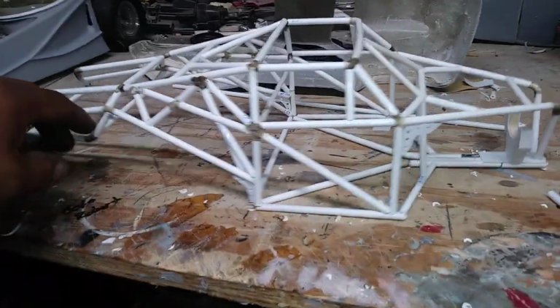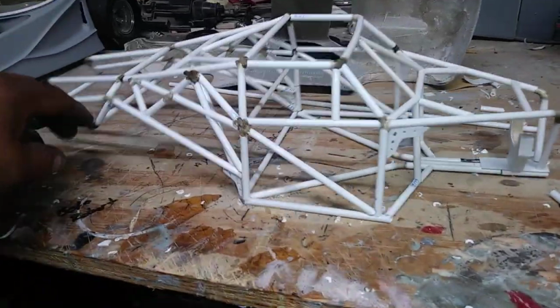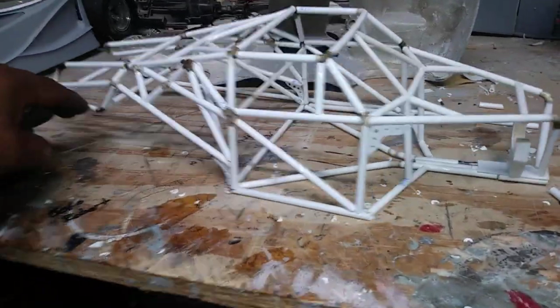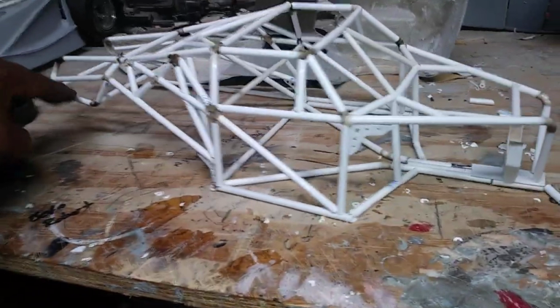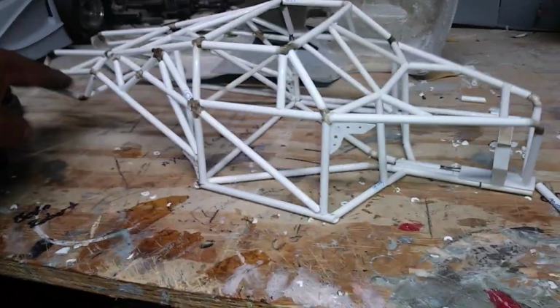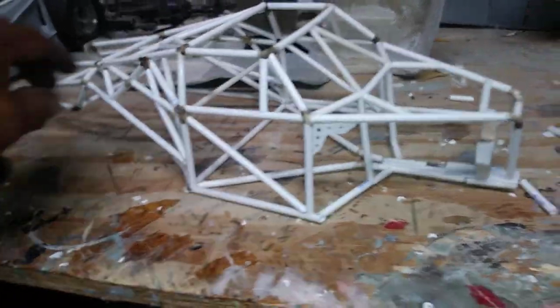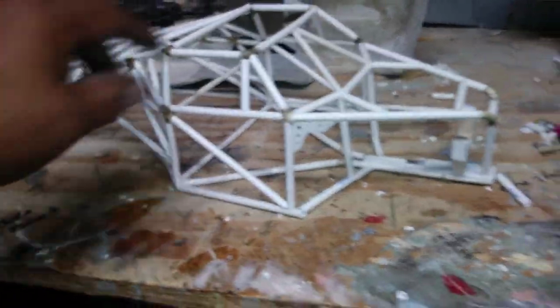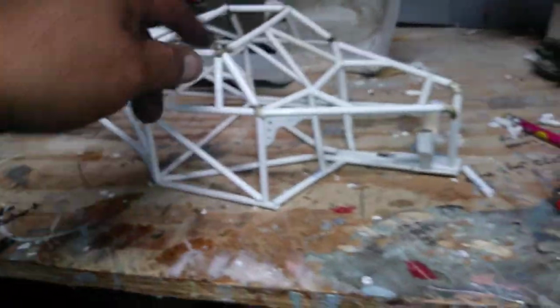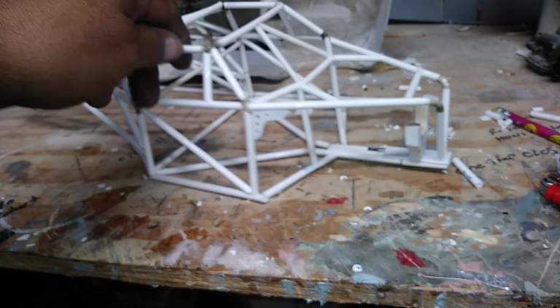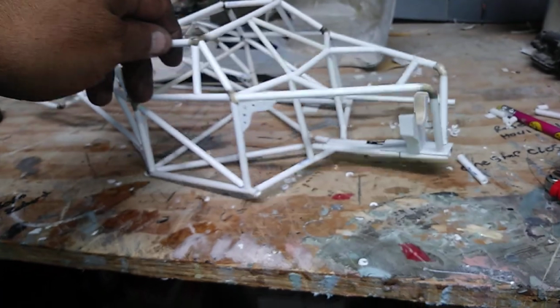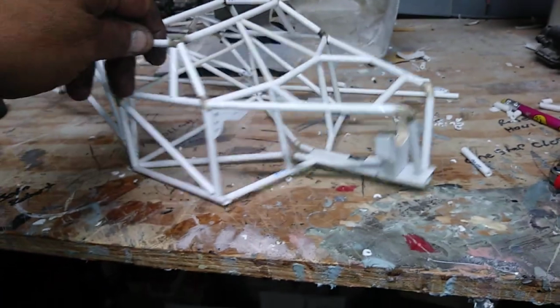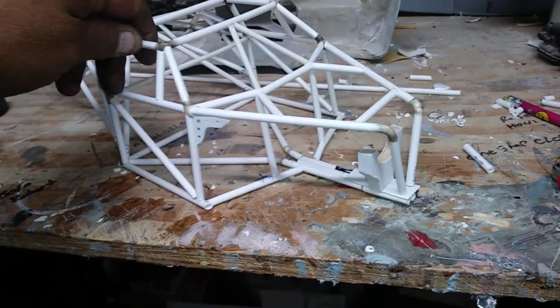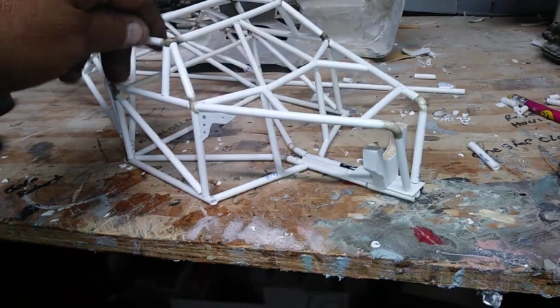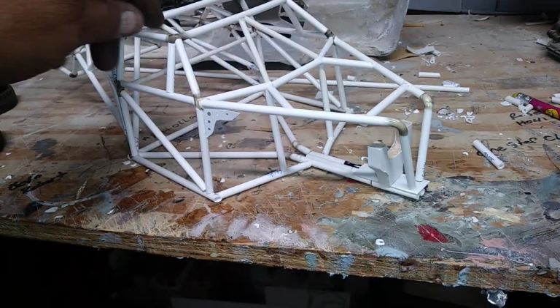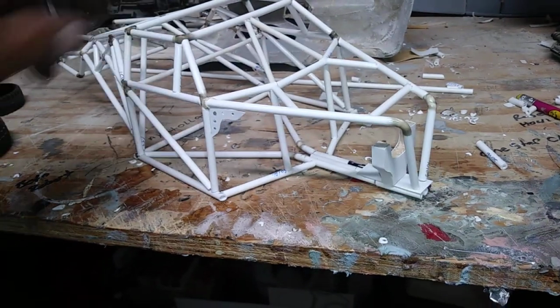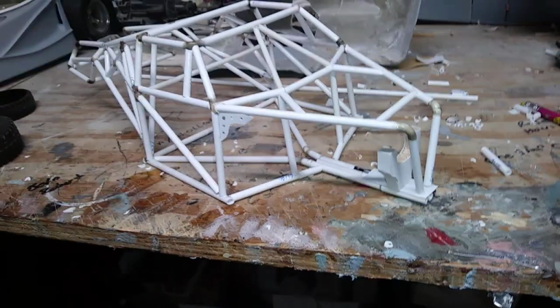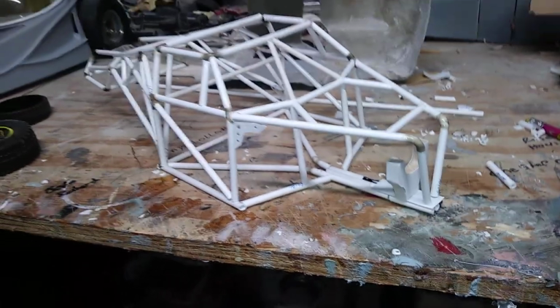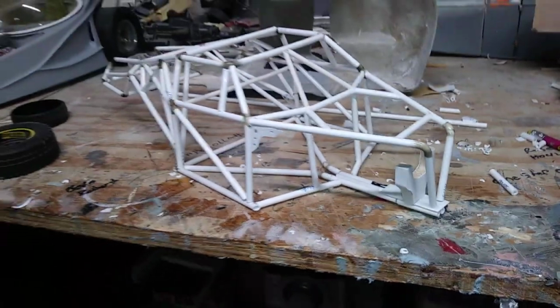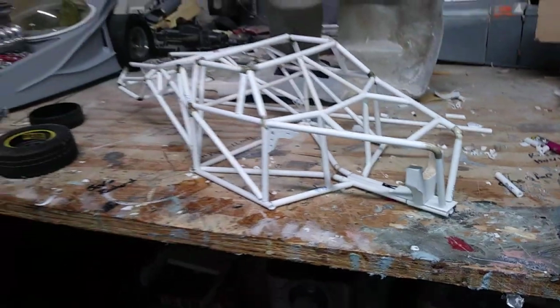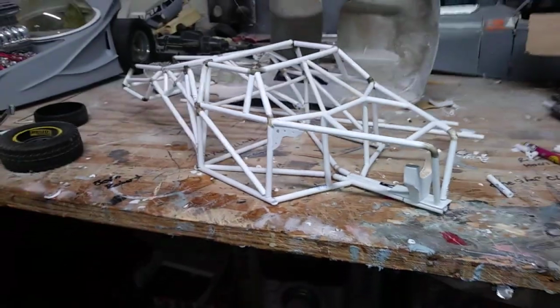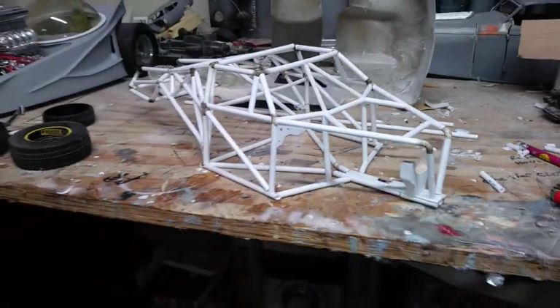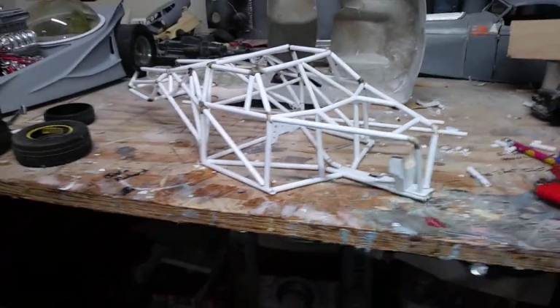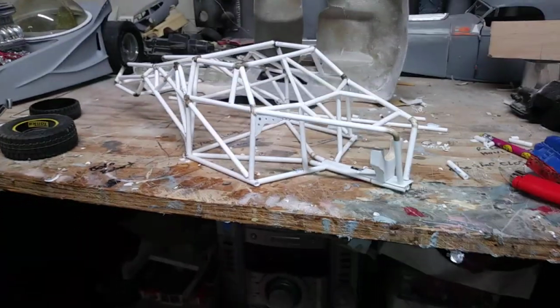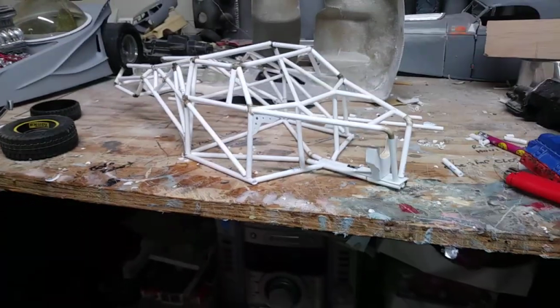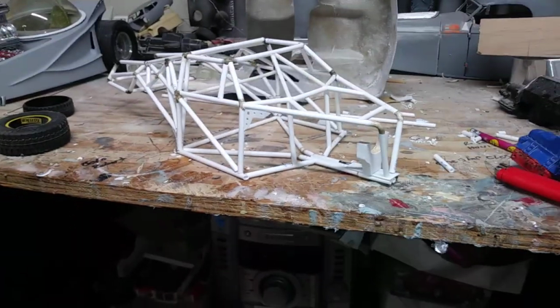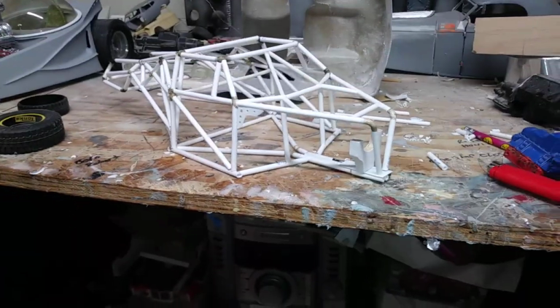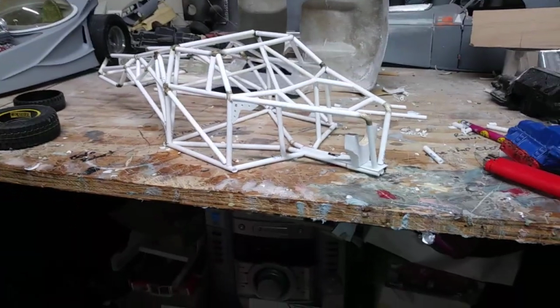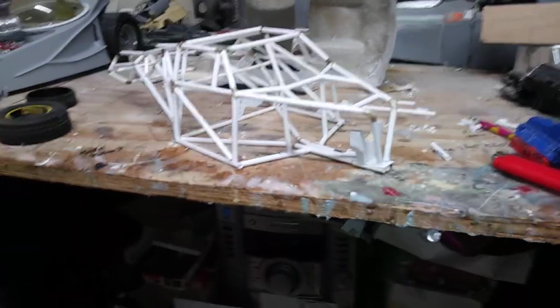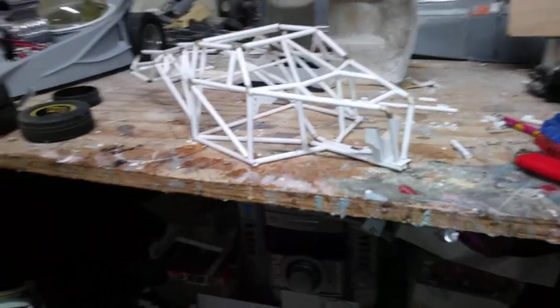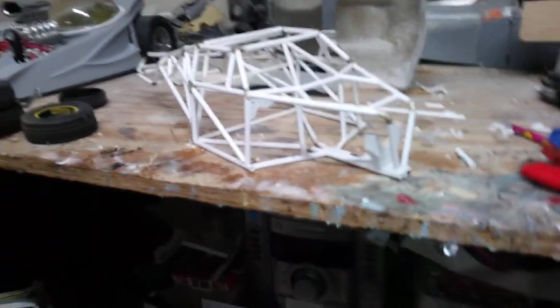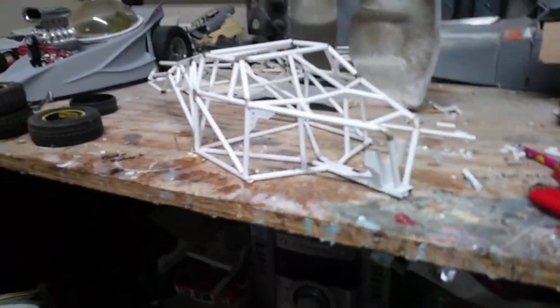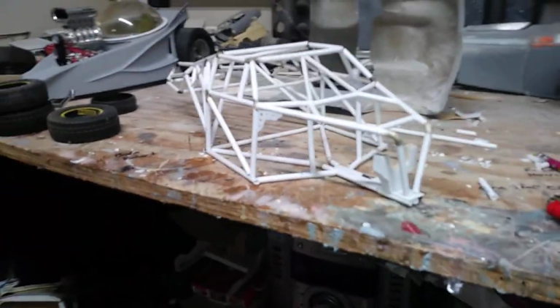Well, thanks for checking out the builds. Happy Thanksgiving to everybody — happy modeling!